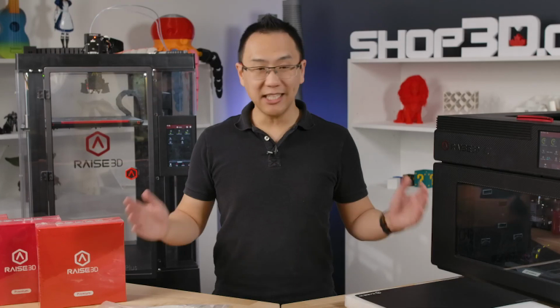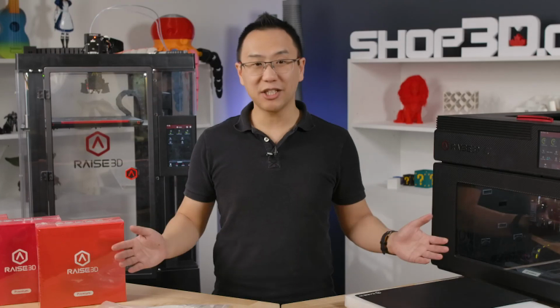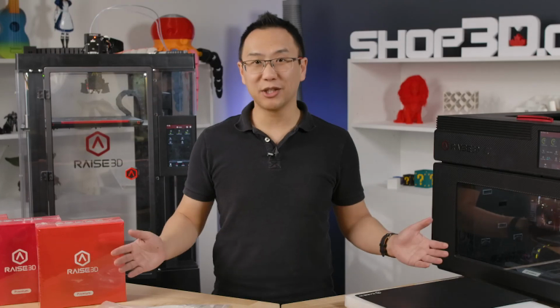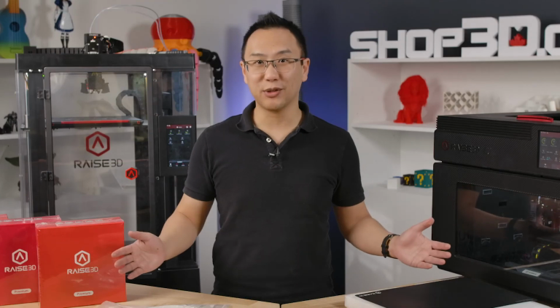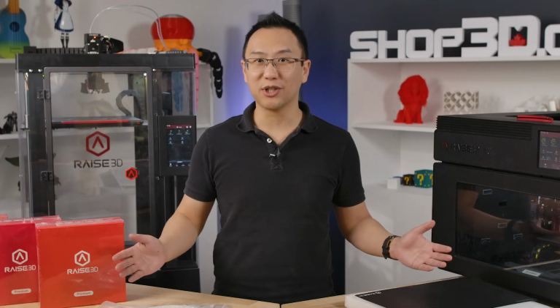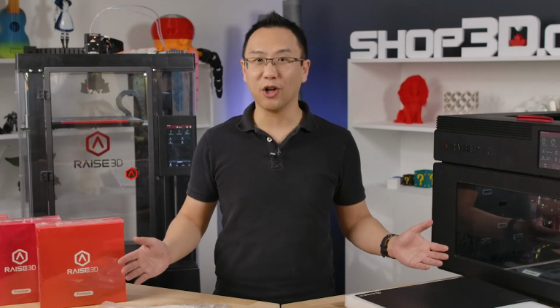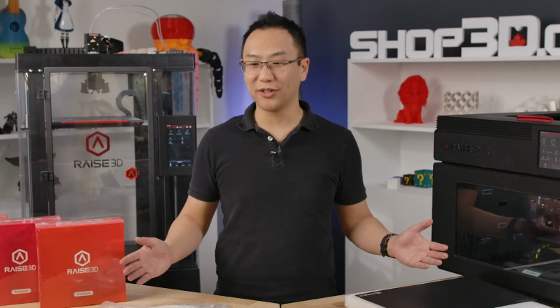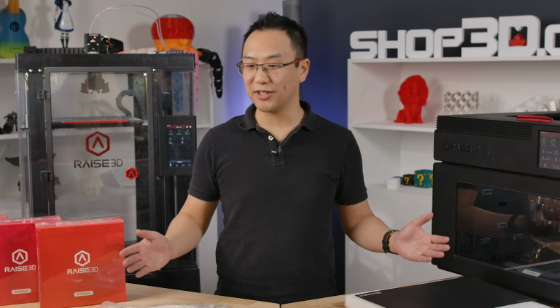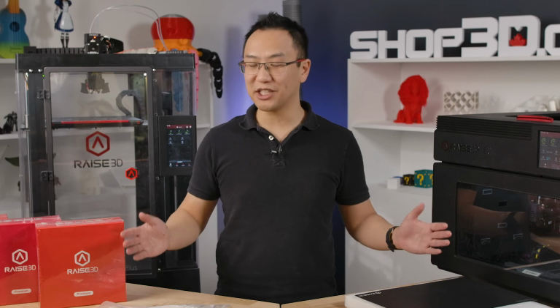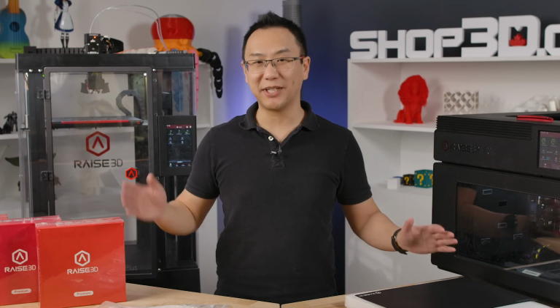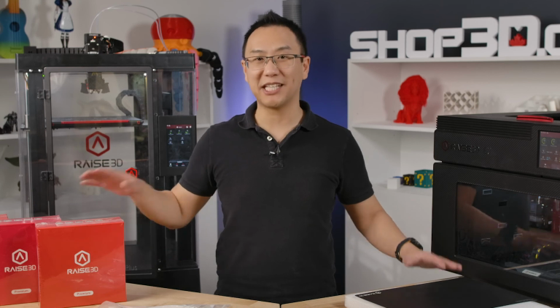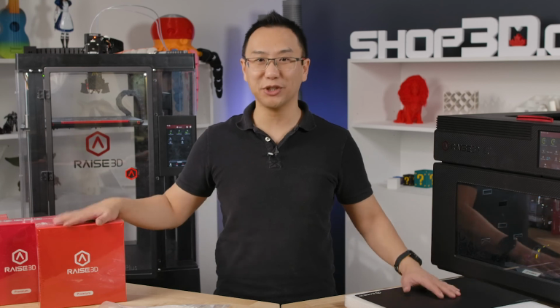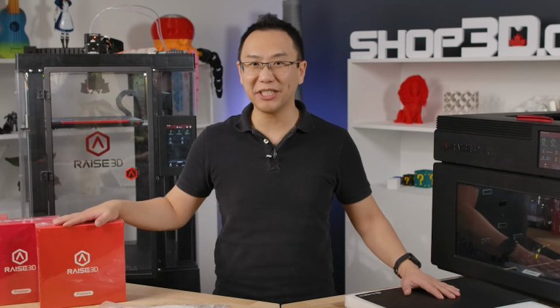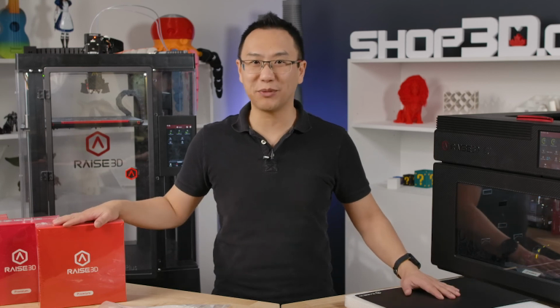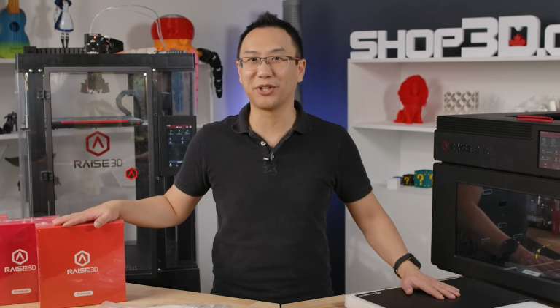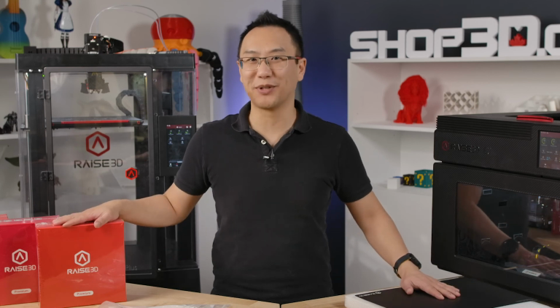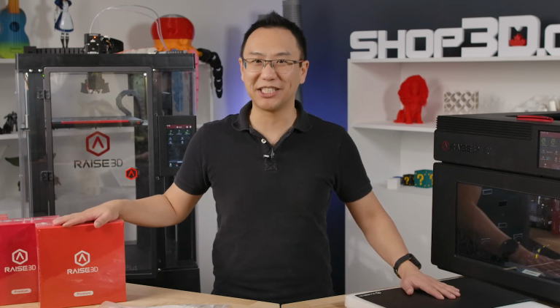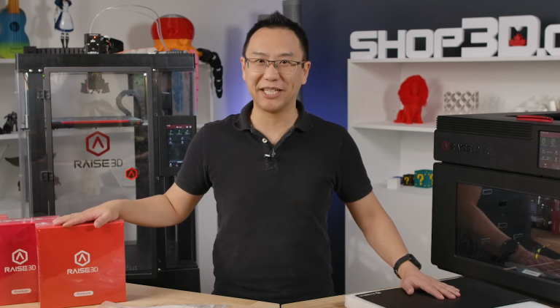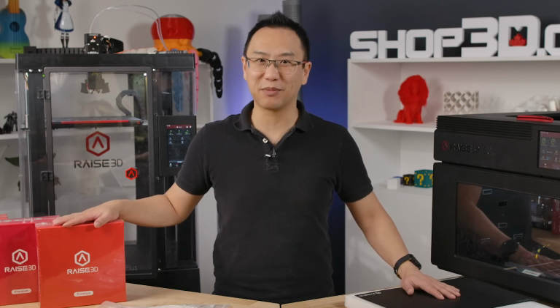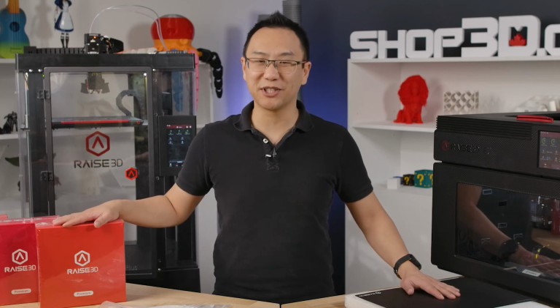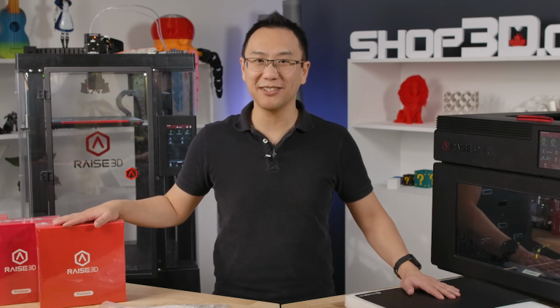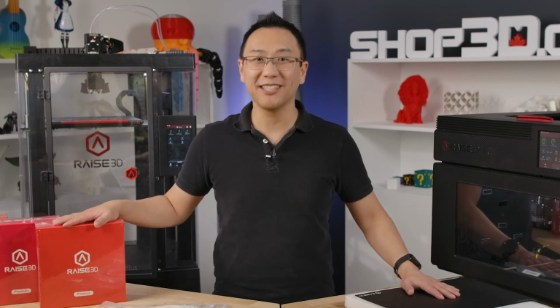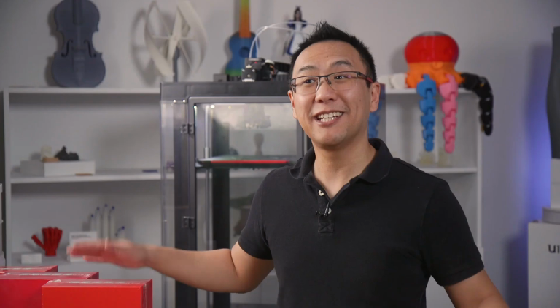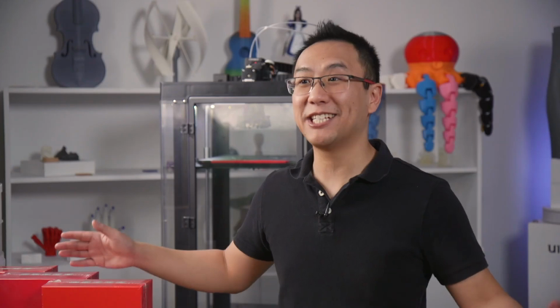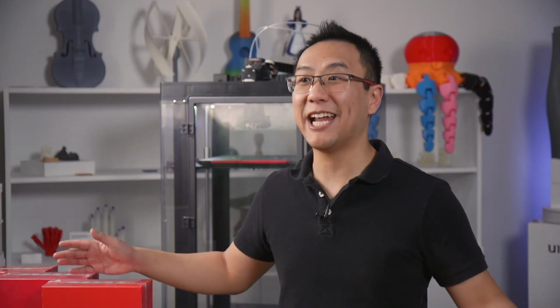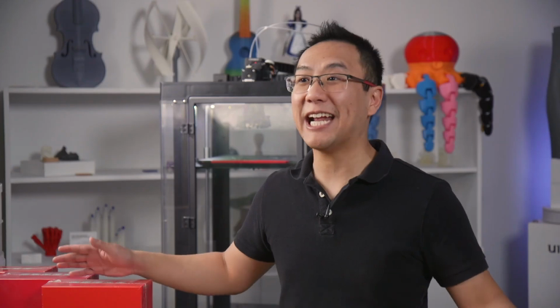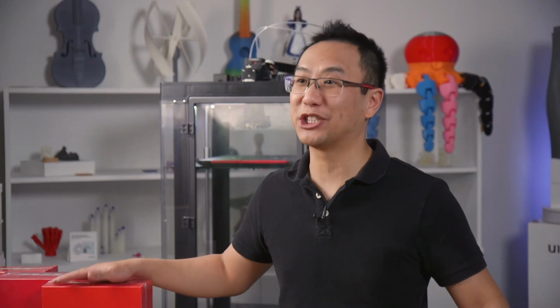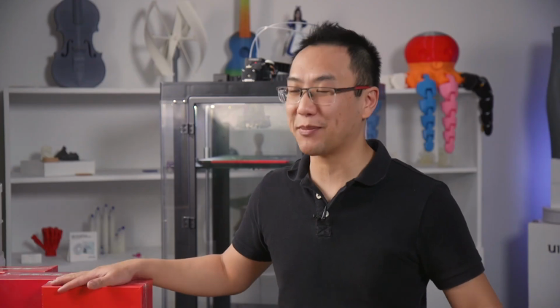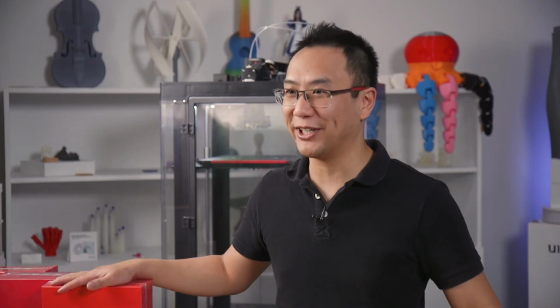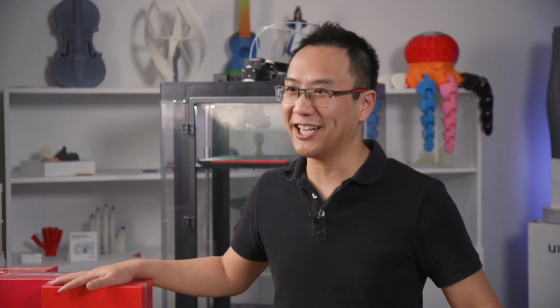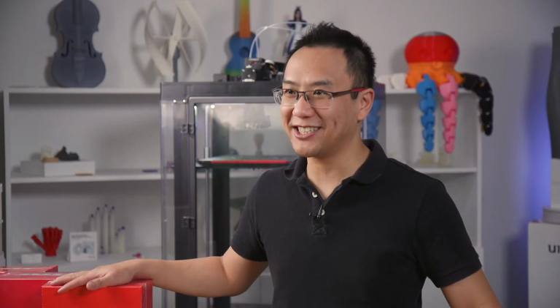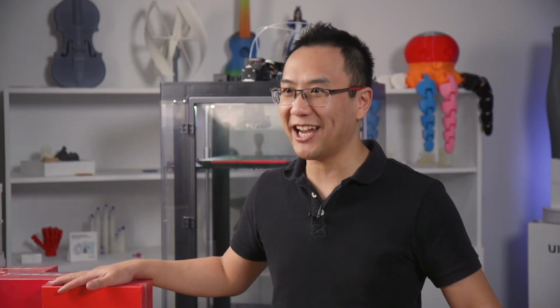And this concludes all the accessories that you'll need with your Raze 3D printer. Get it today at shop3d.ca.